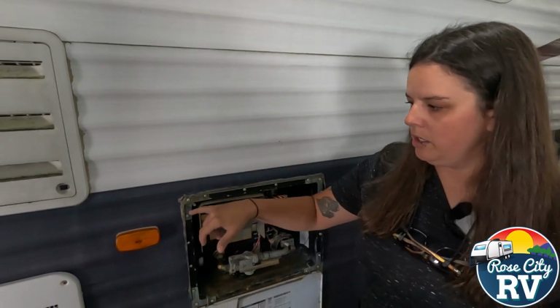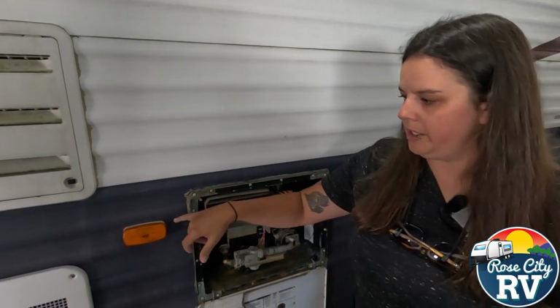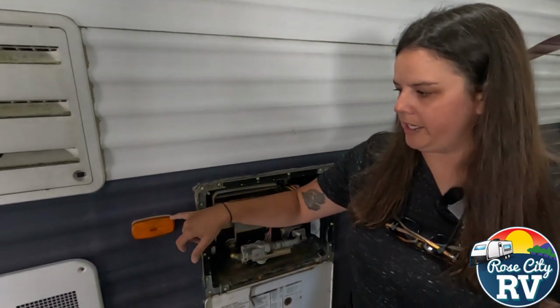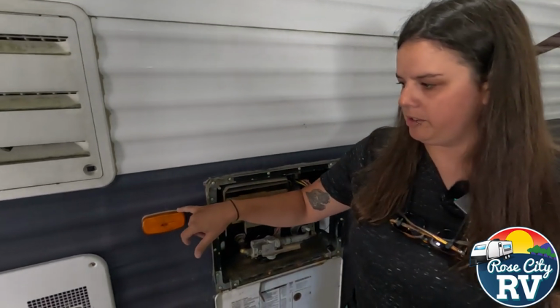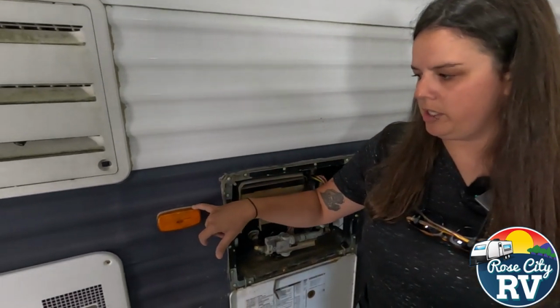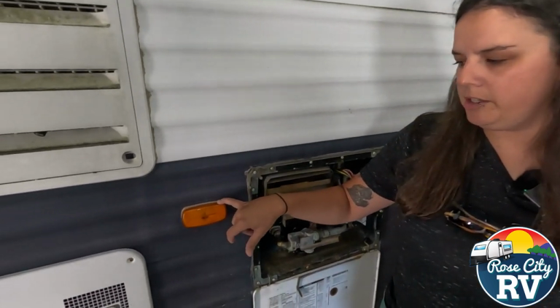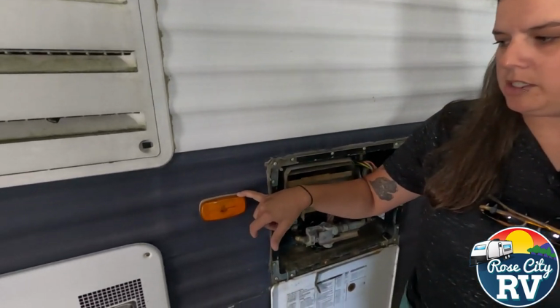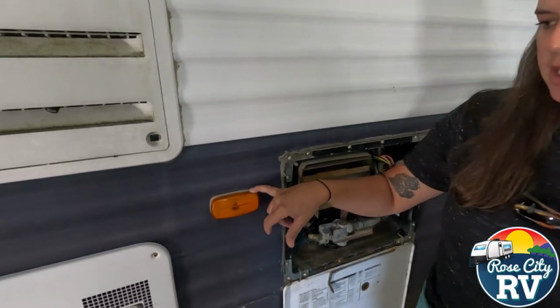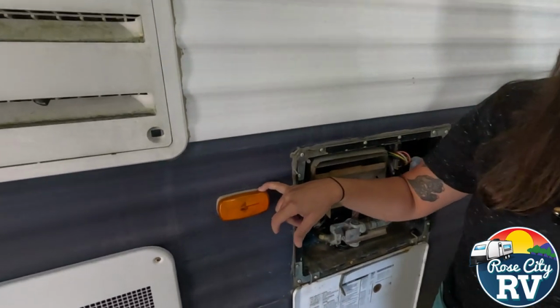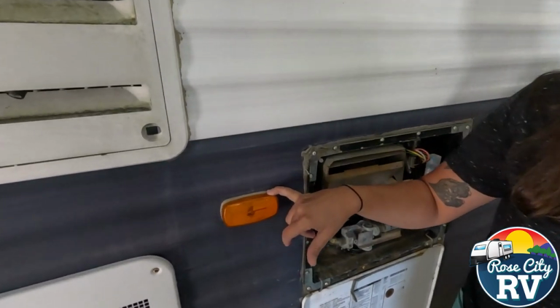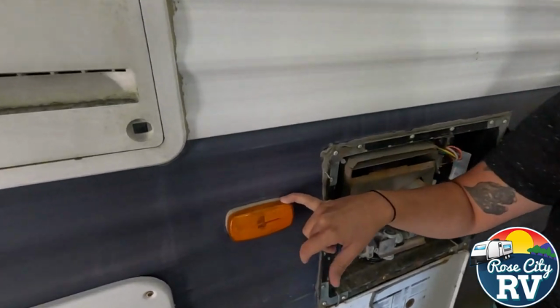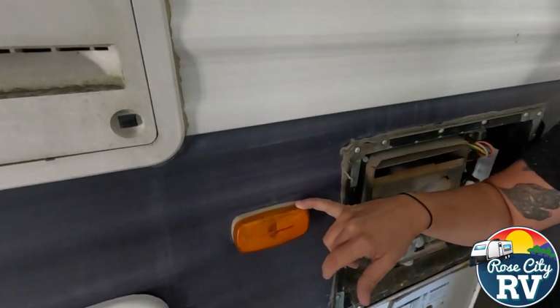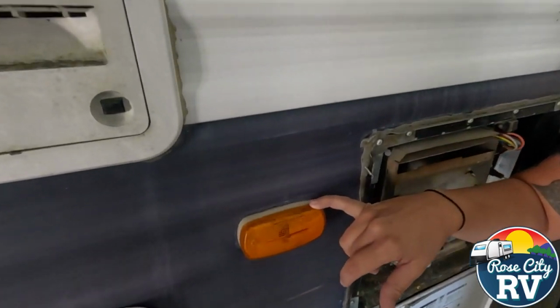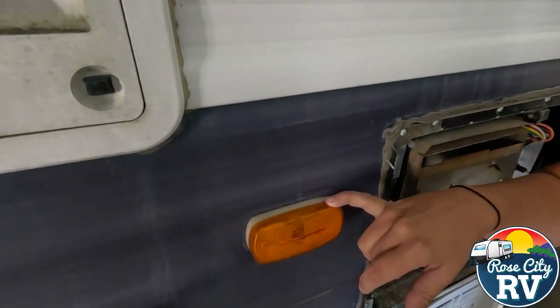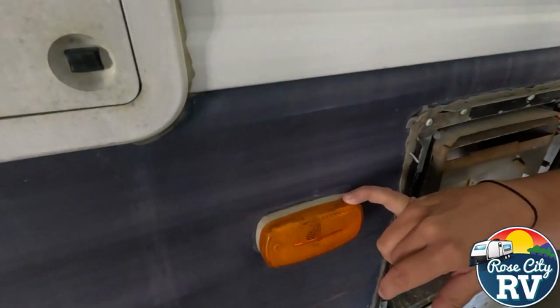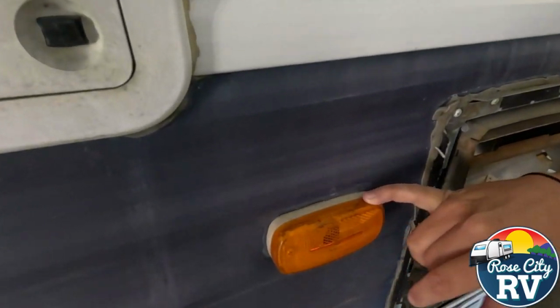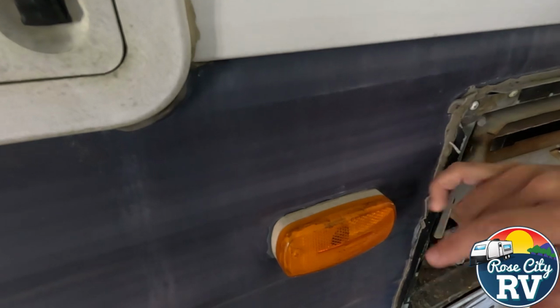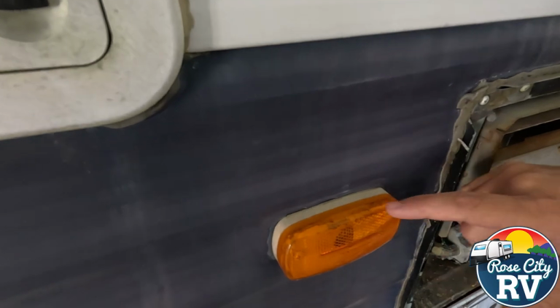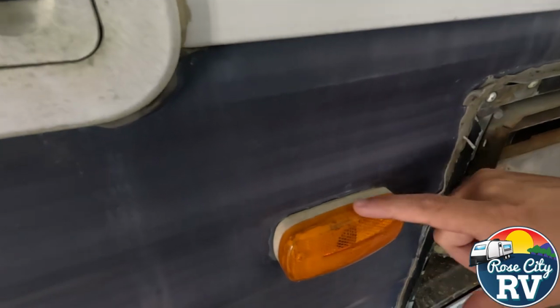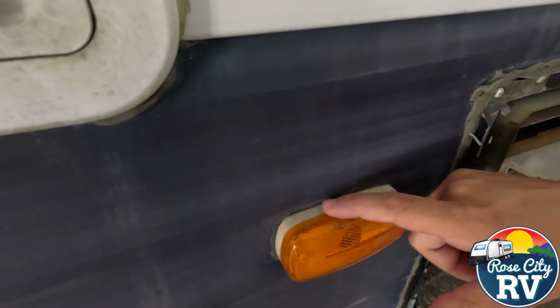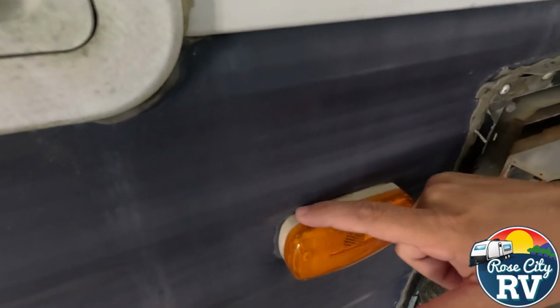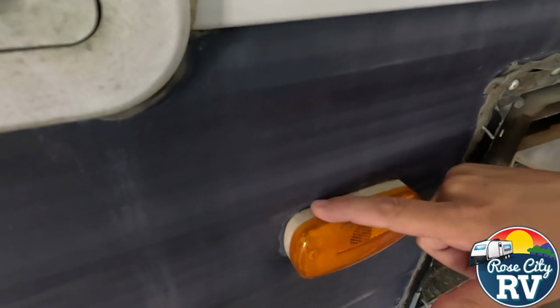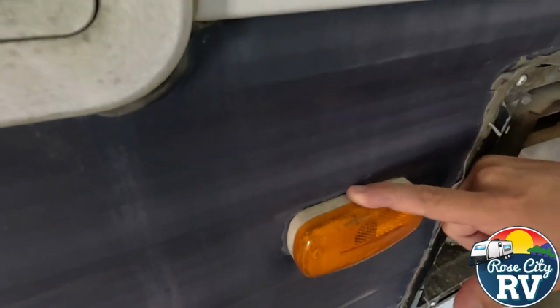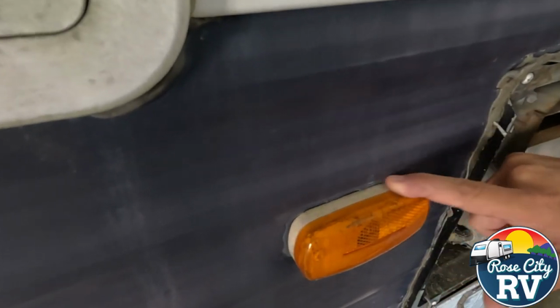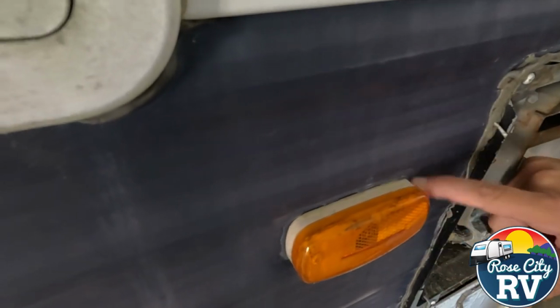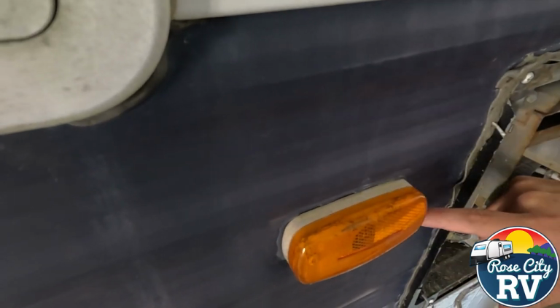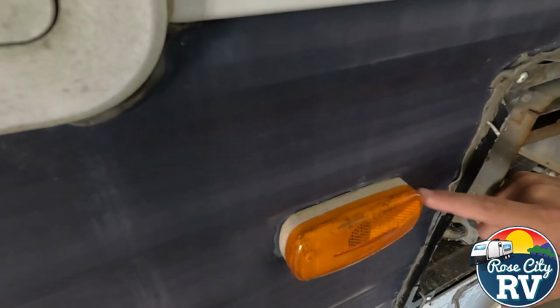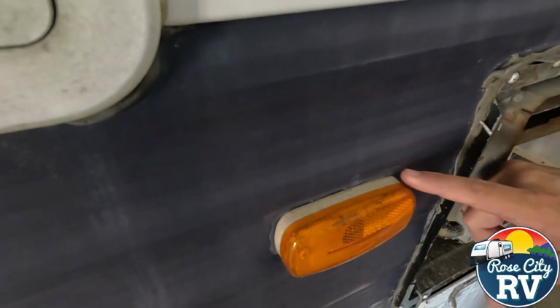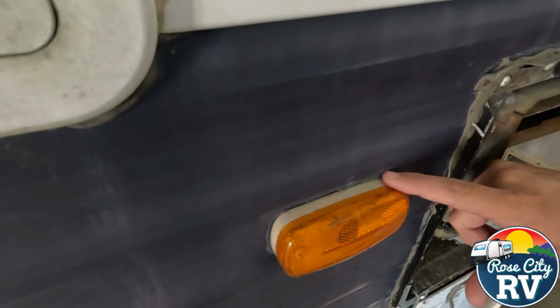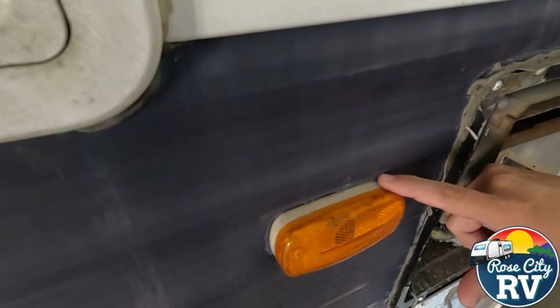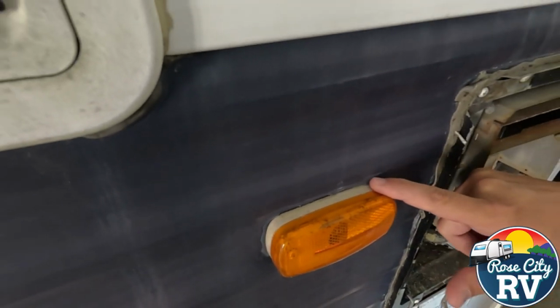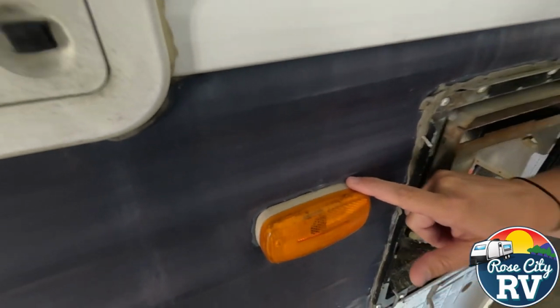Looking at this clearance light, we're going to need to reseal that, as all that sealer is cracked and gone there.